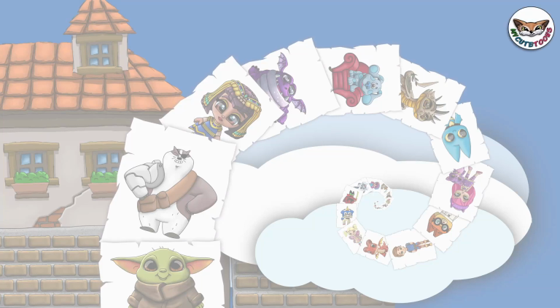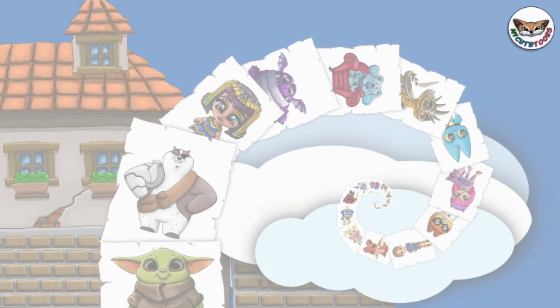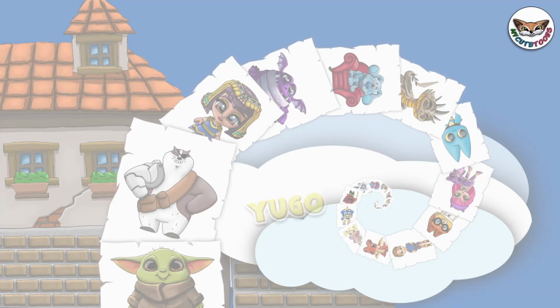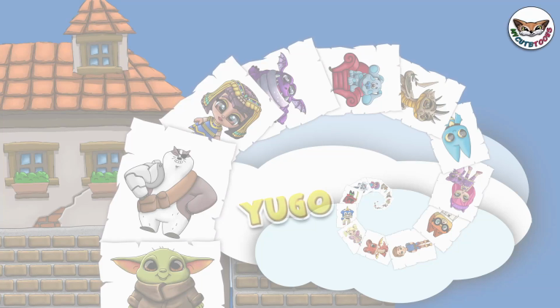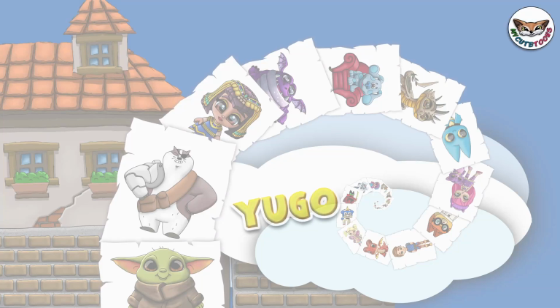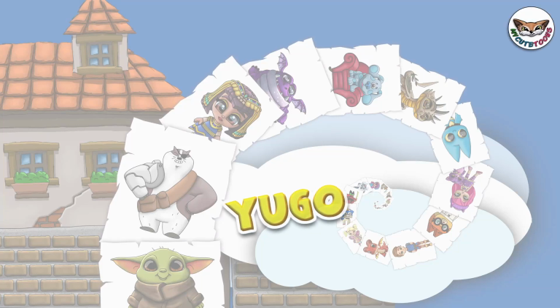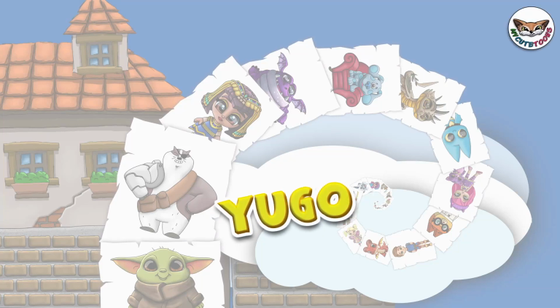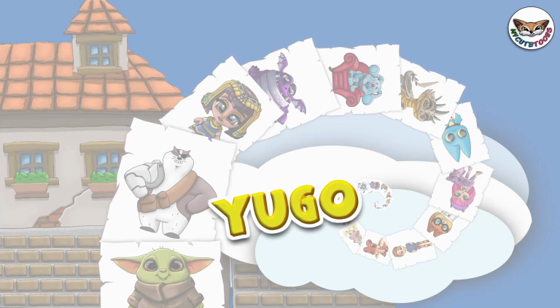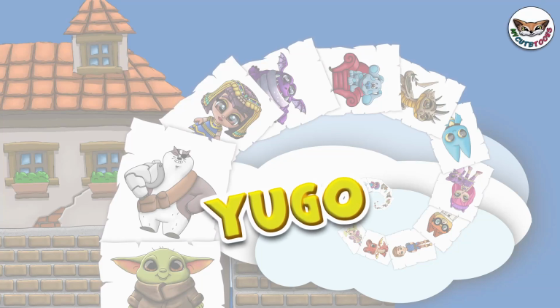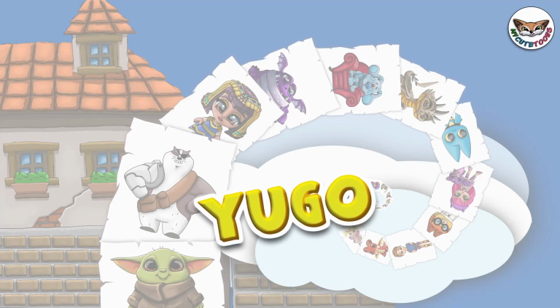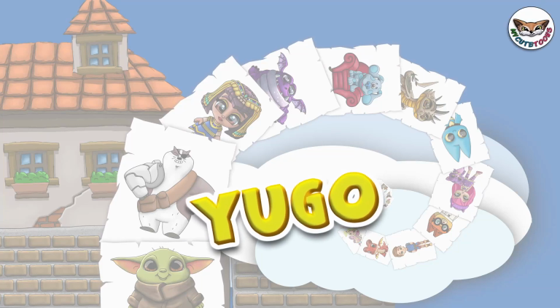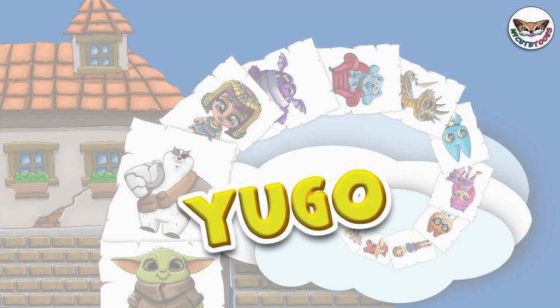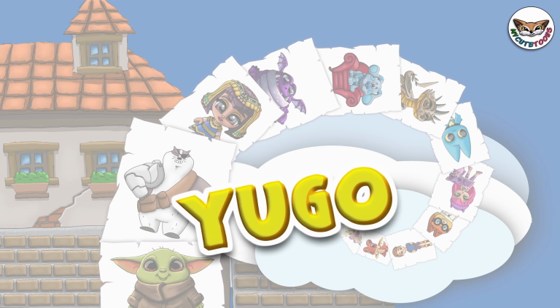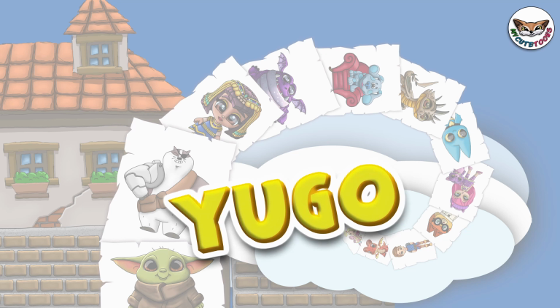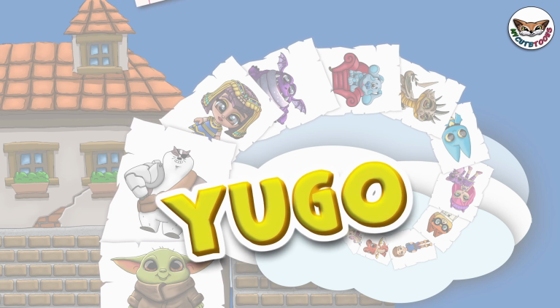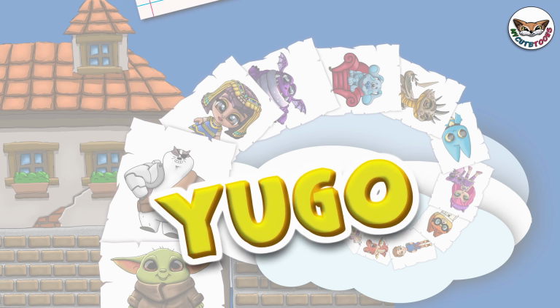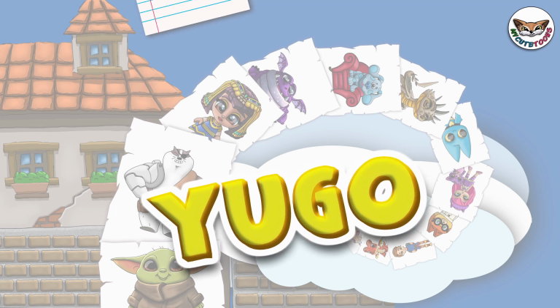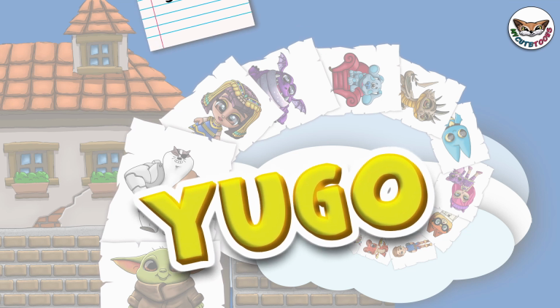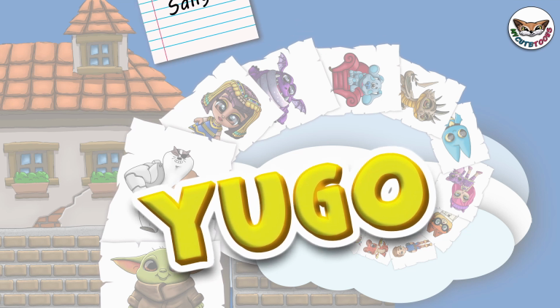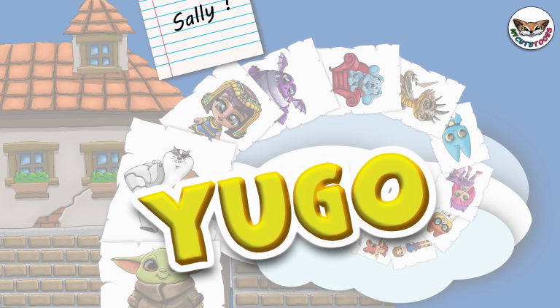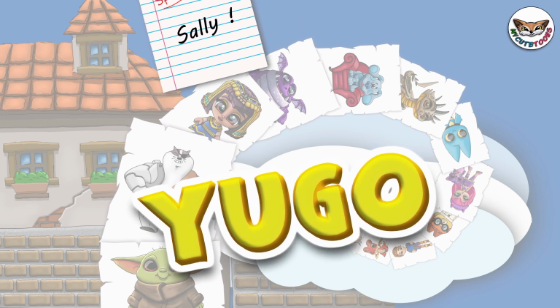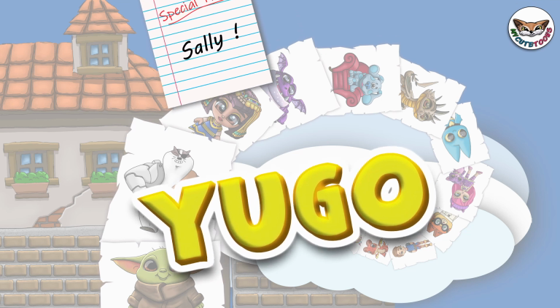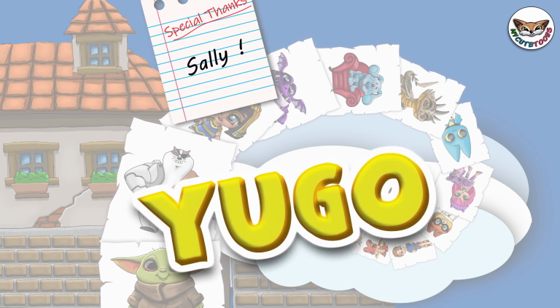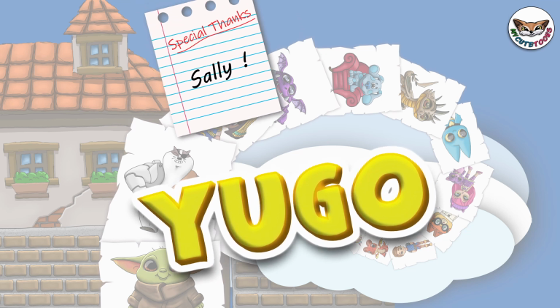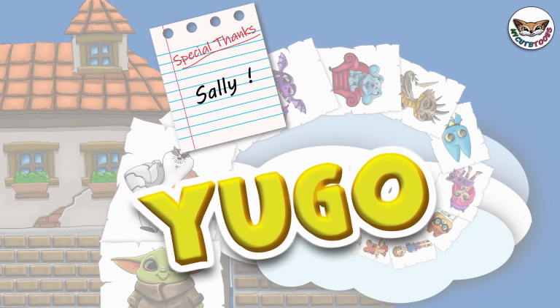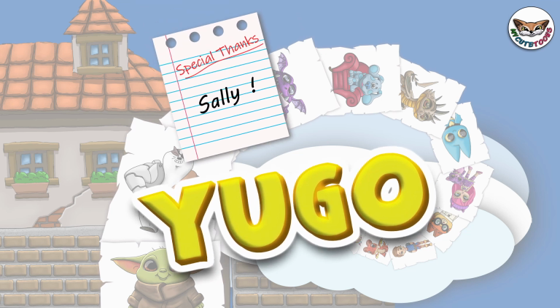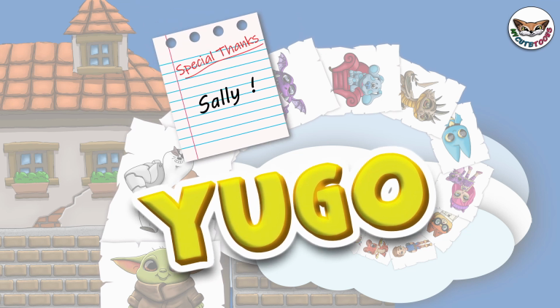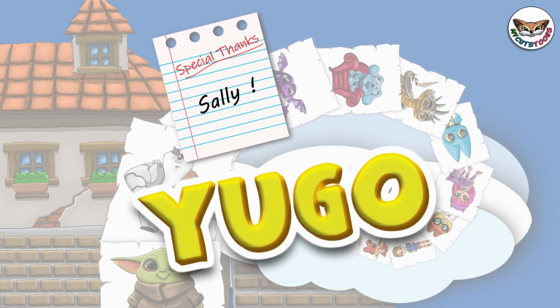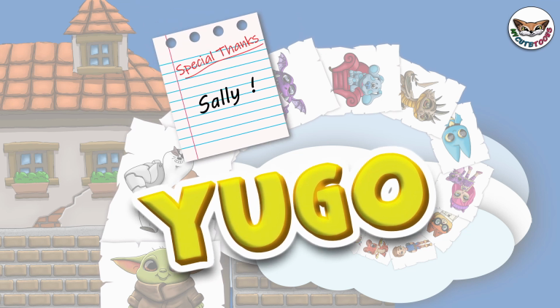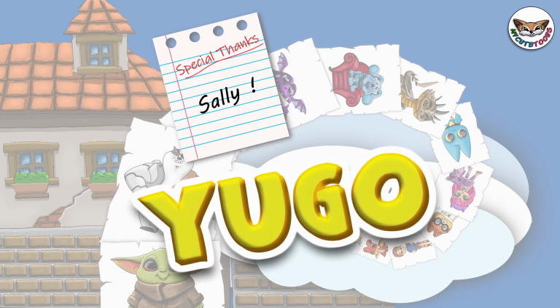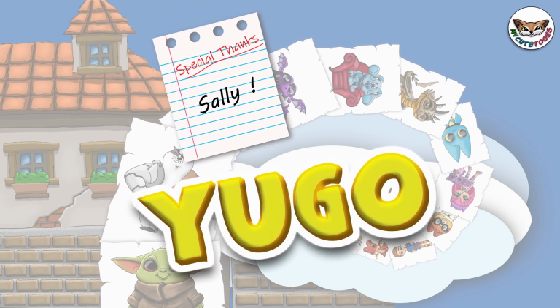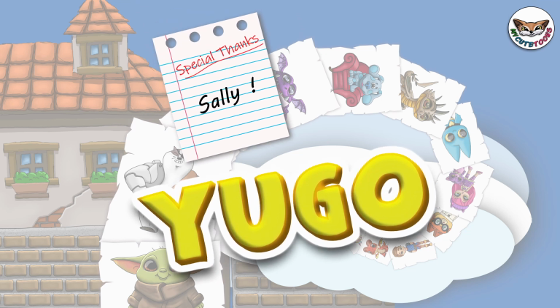Hi, welcome to My Key Toons. Today we're going to draw Hugo from the Roly Mo Show. Grab your markers and follow along with me.